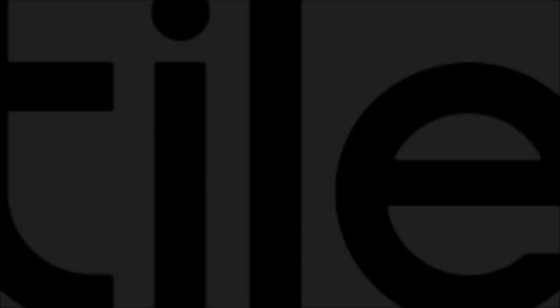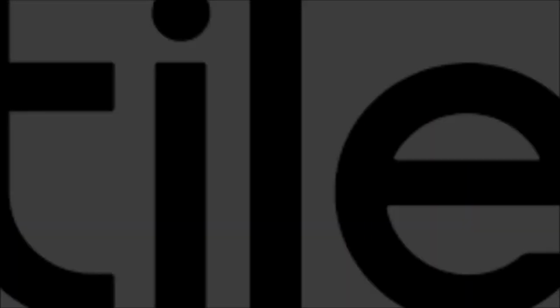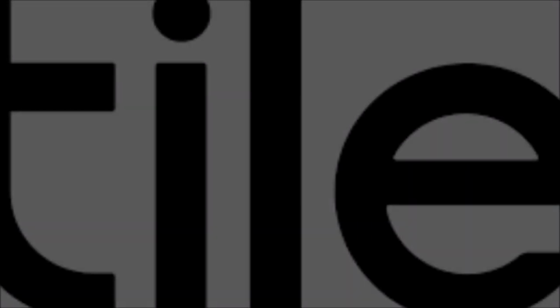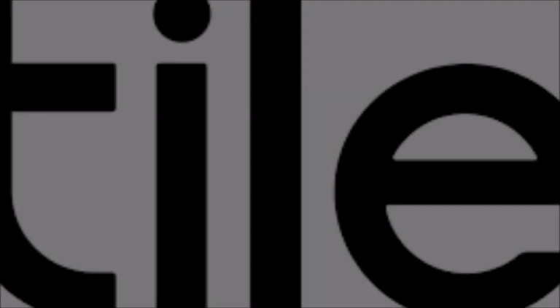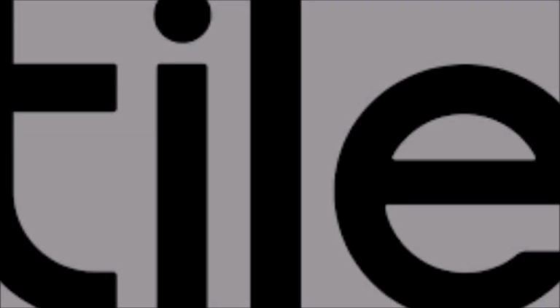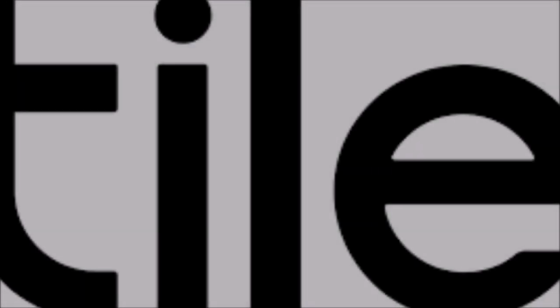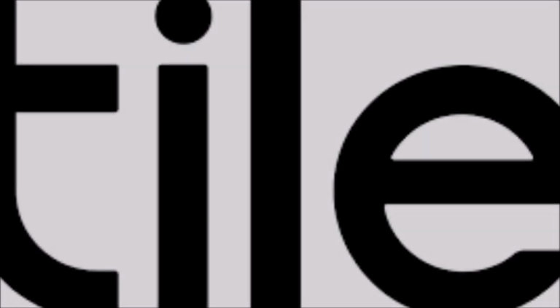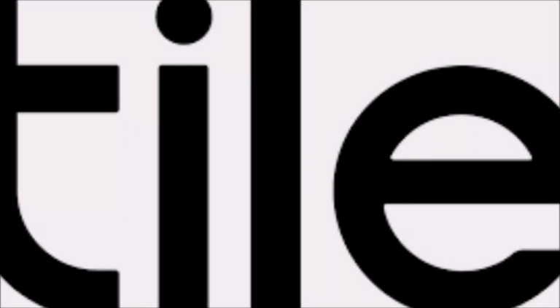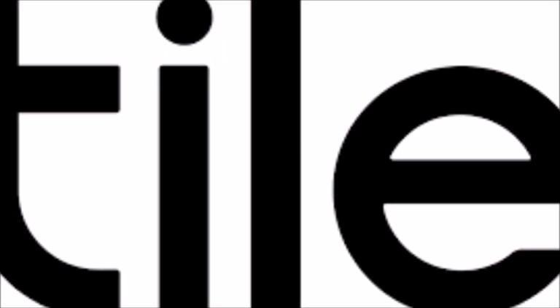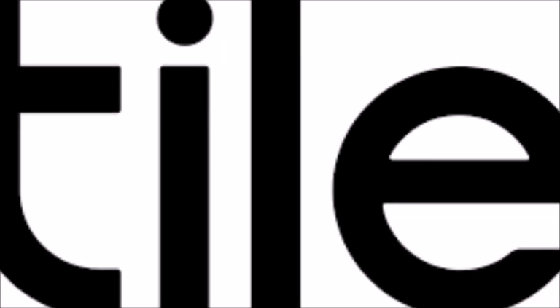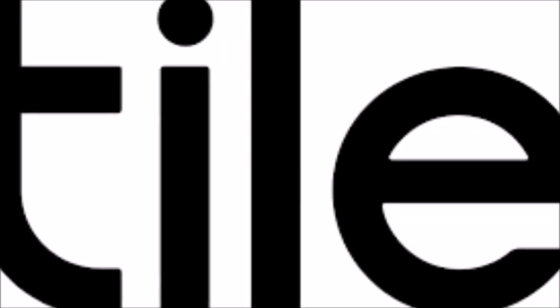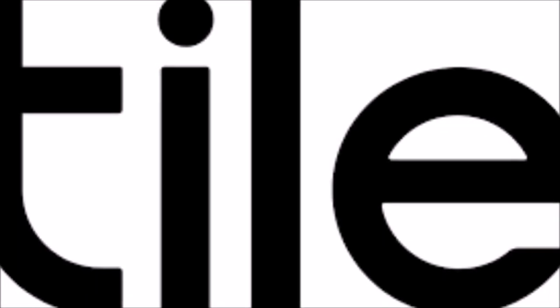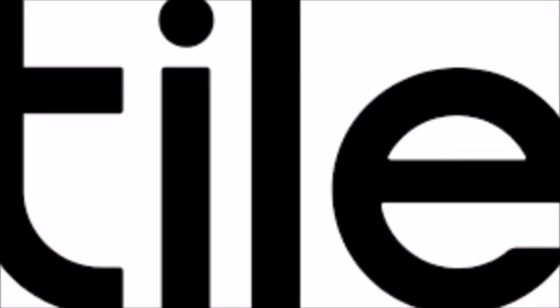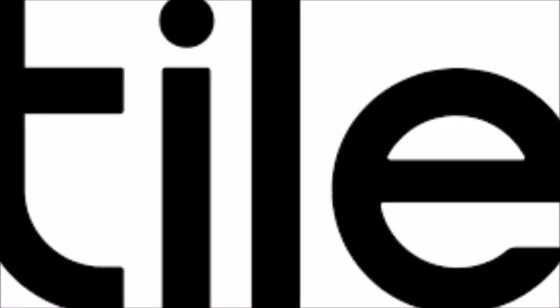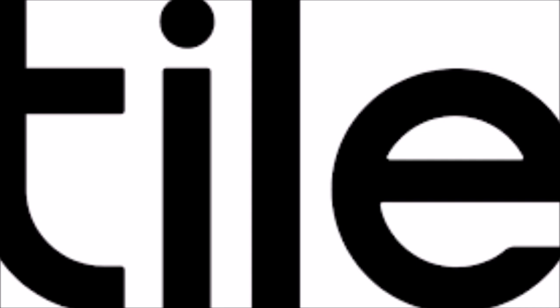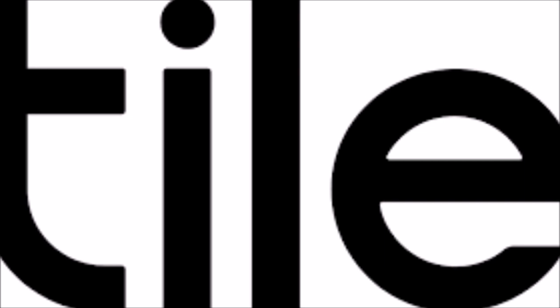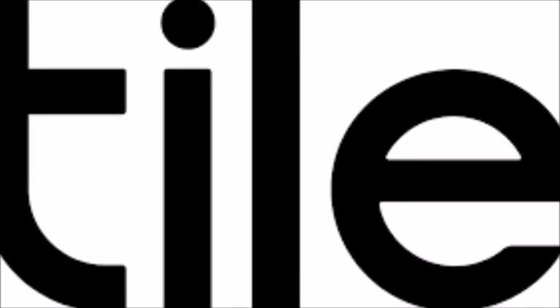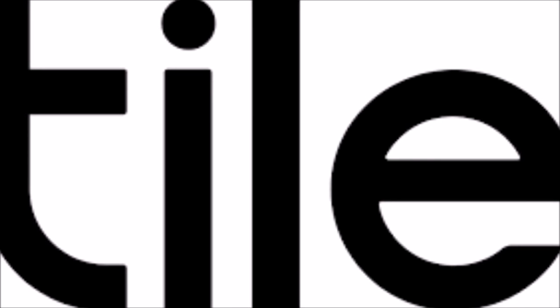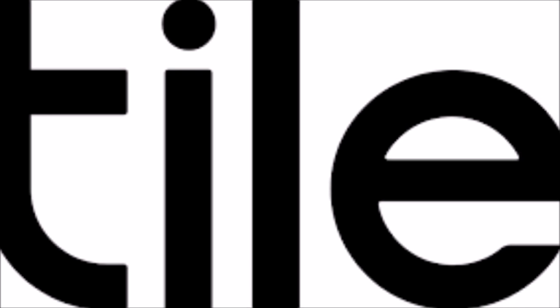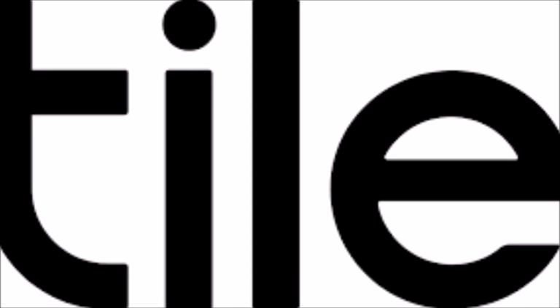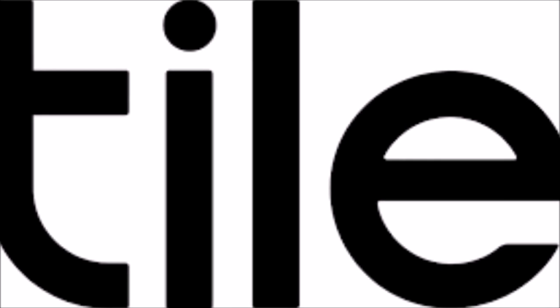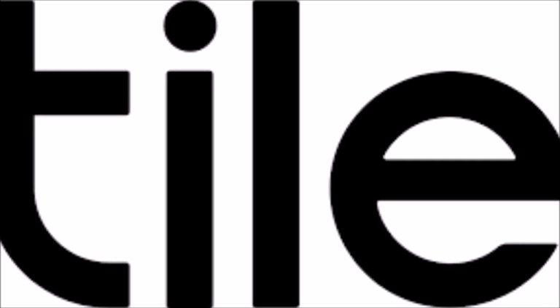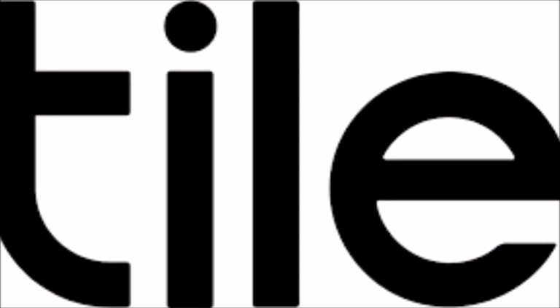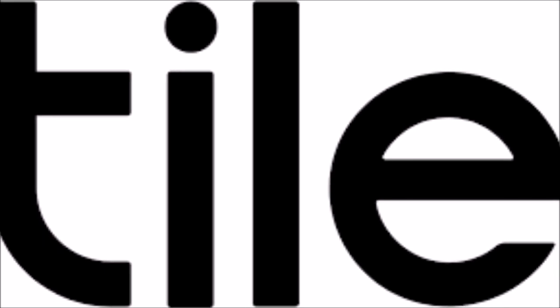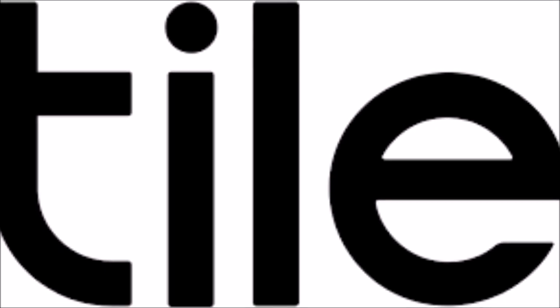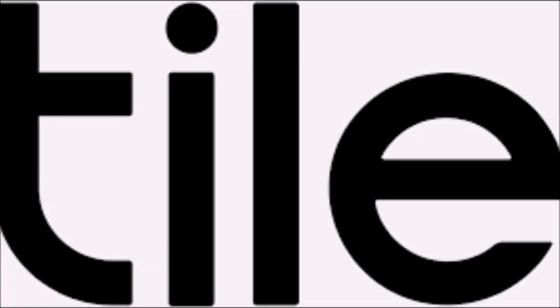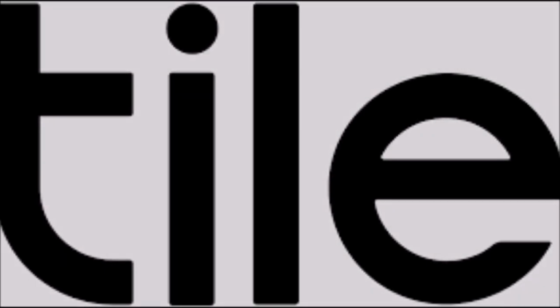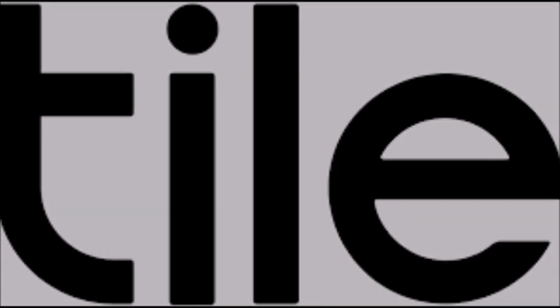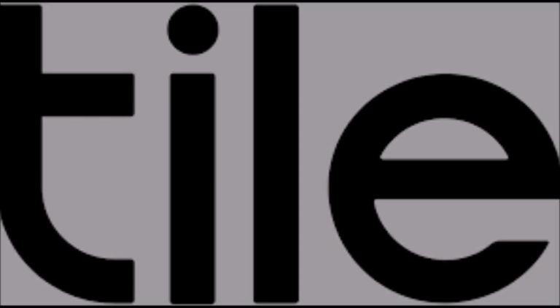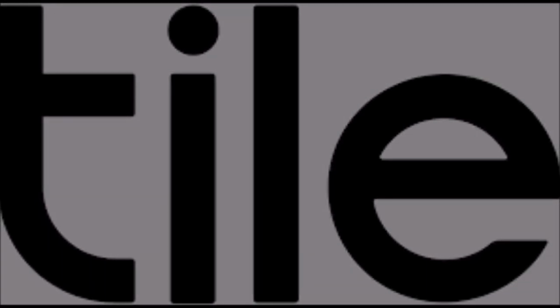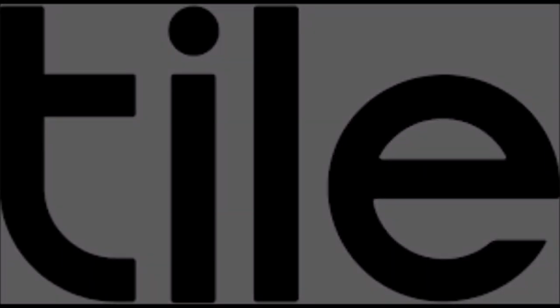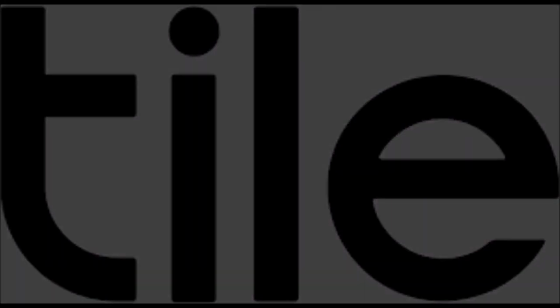This video is brought to you by Tile. We'll hear more about them later. For now, let's get on to today's video.